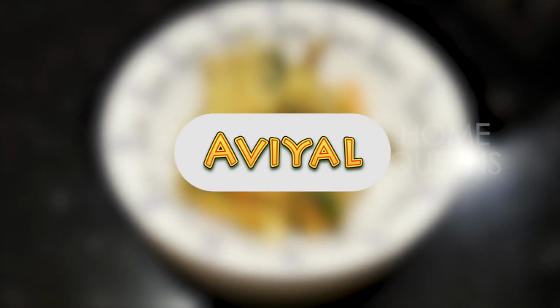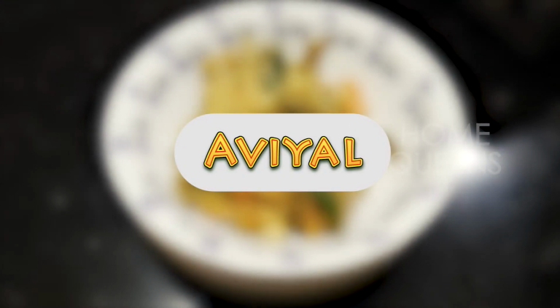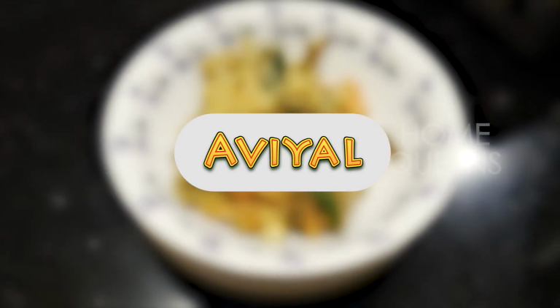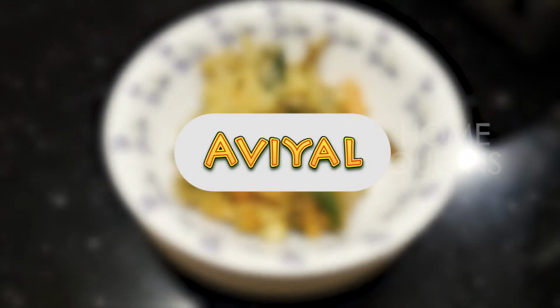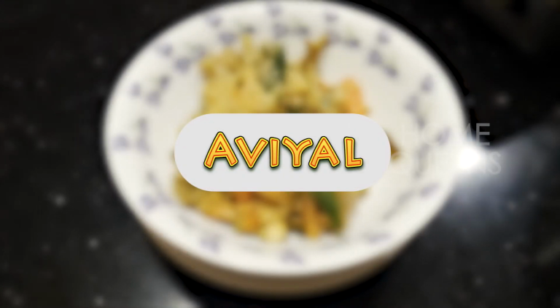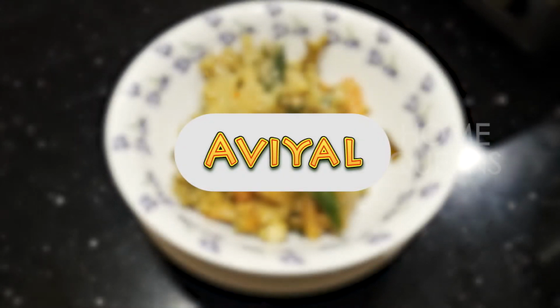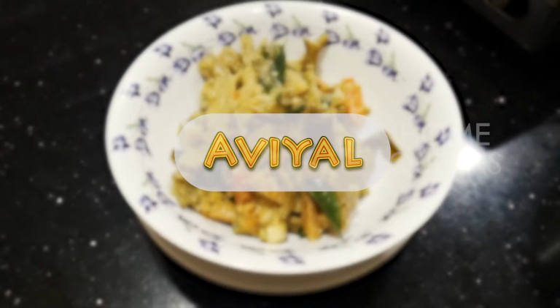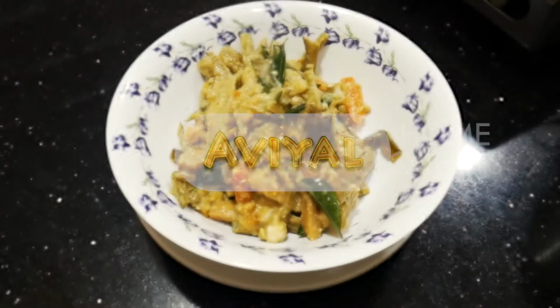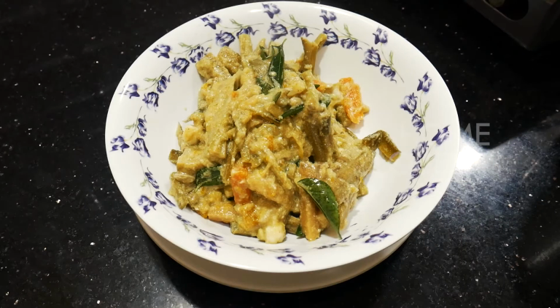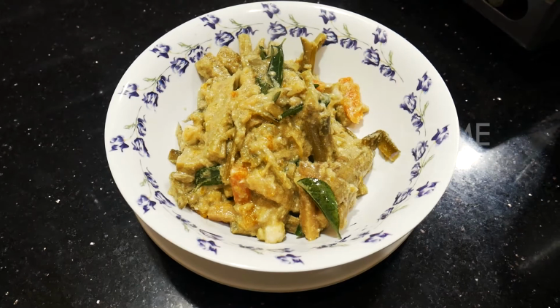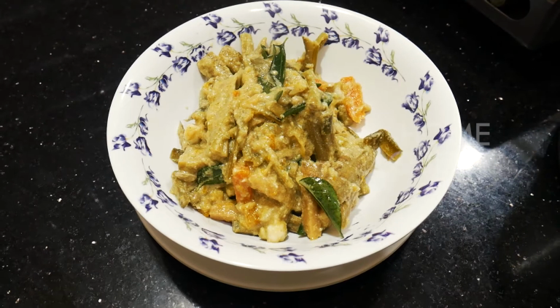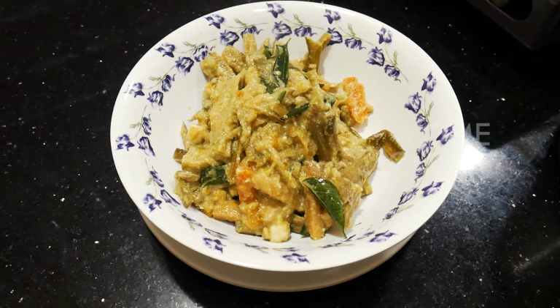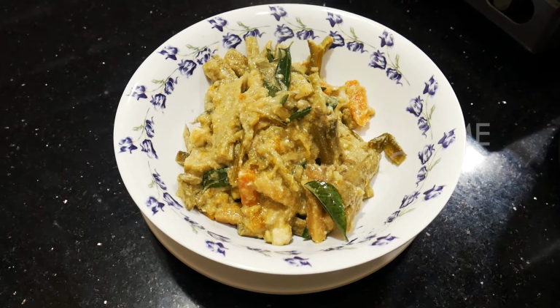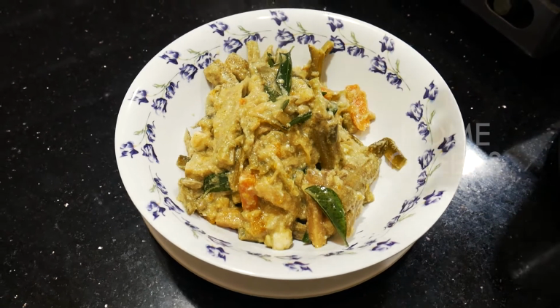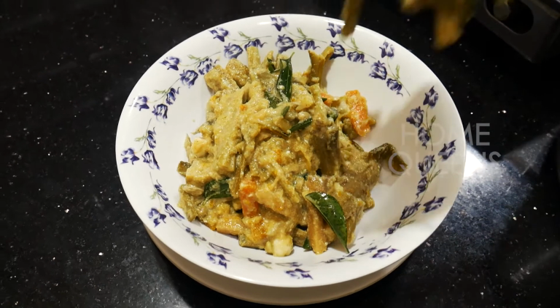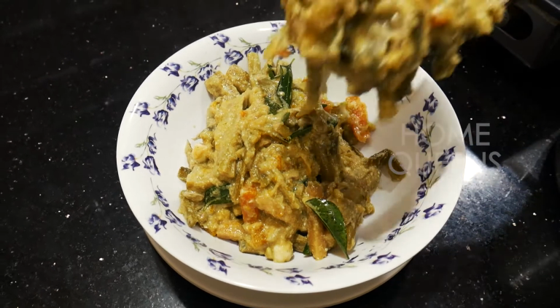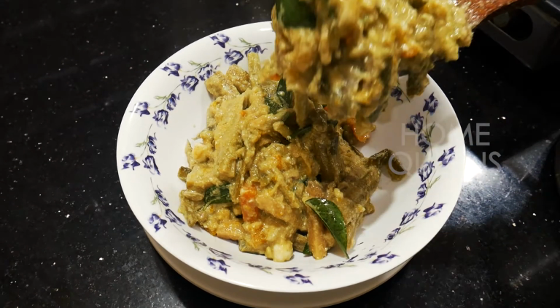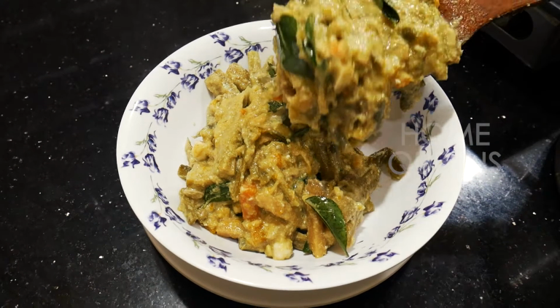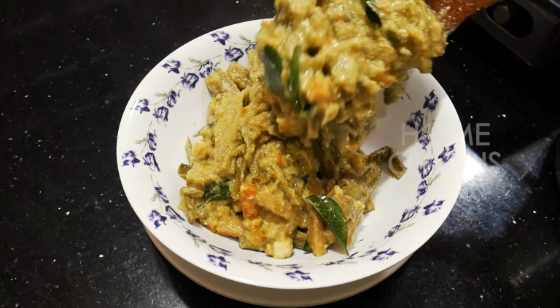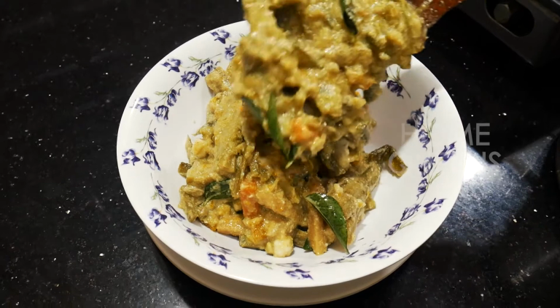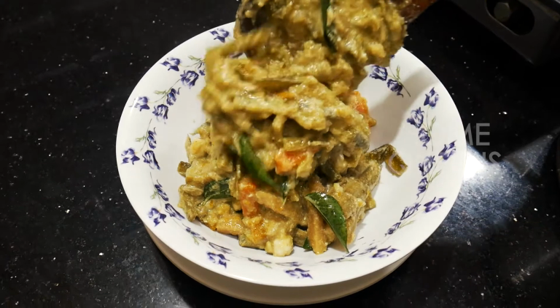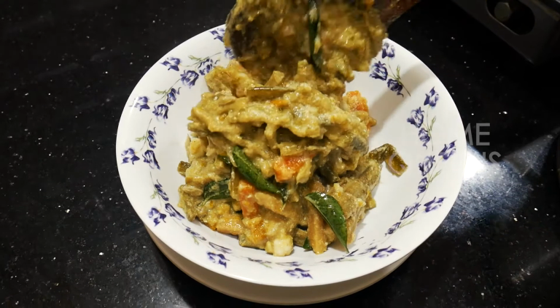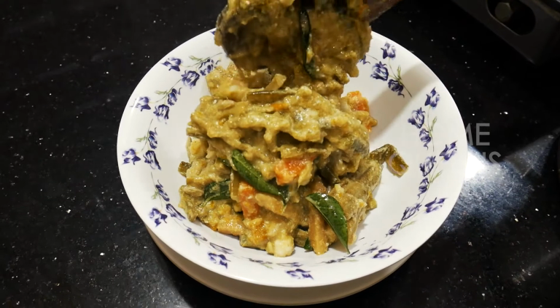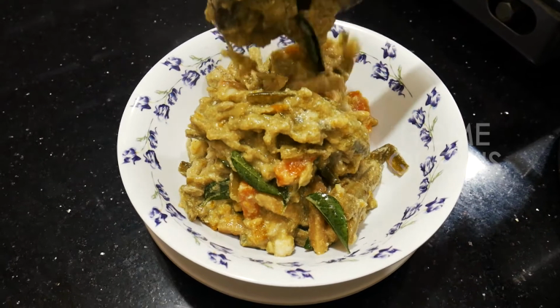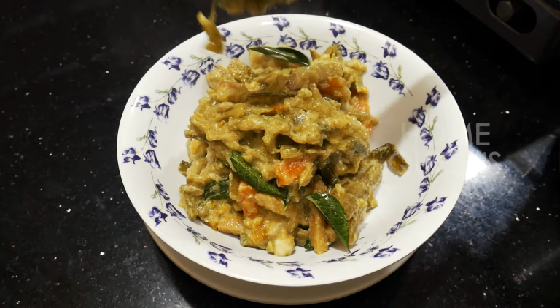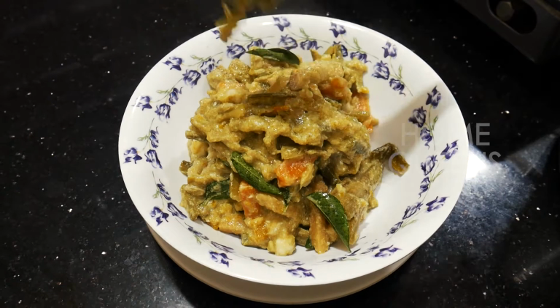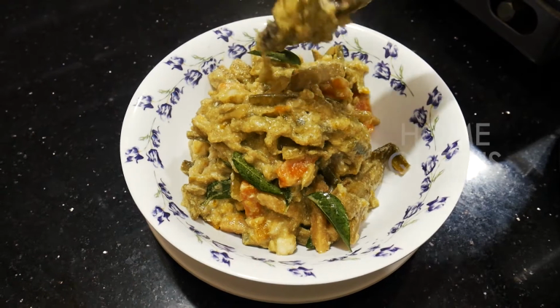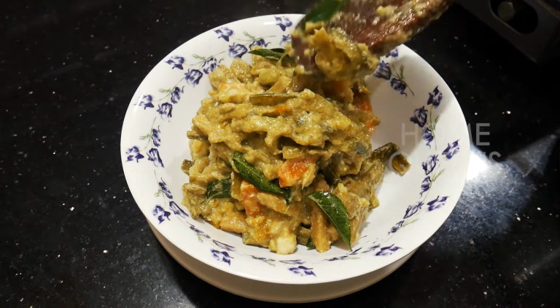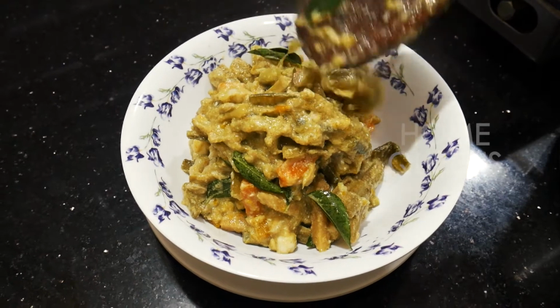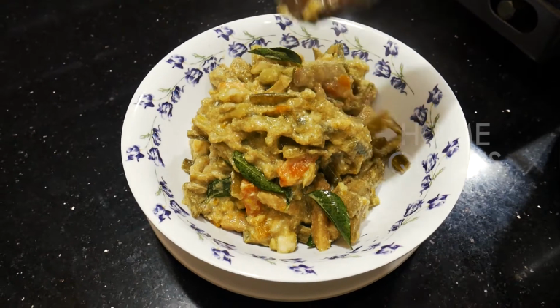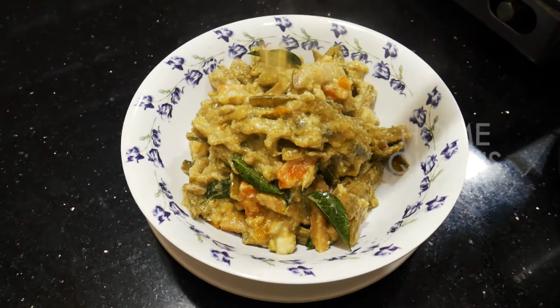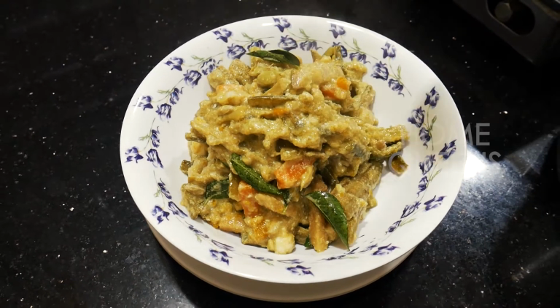Now we have a special recipe for today. Avial. Let's see how it's made.